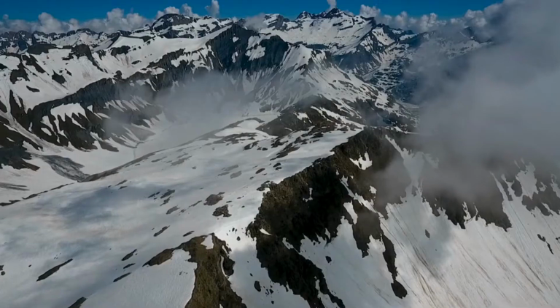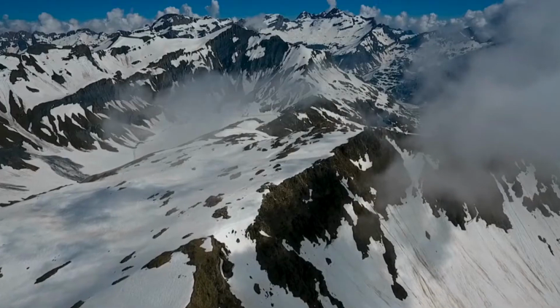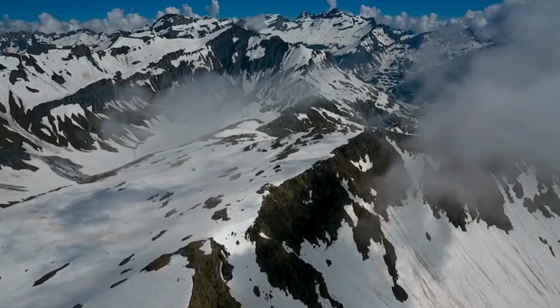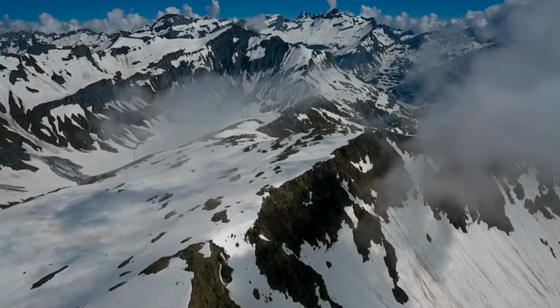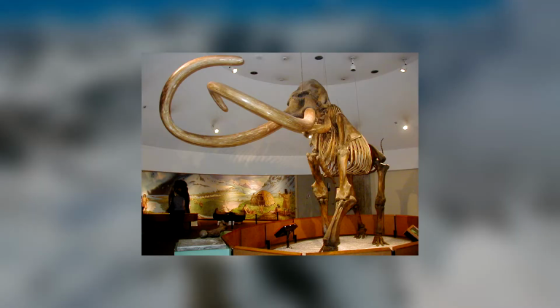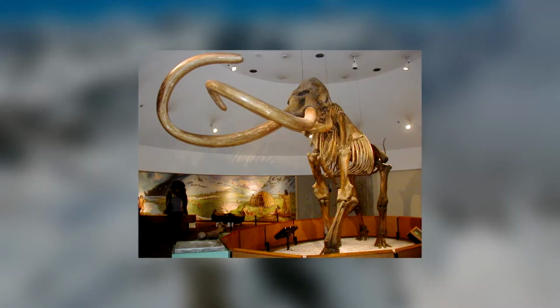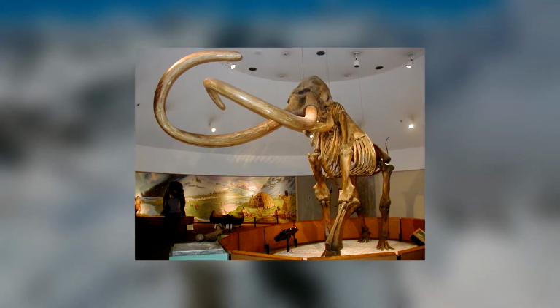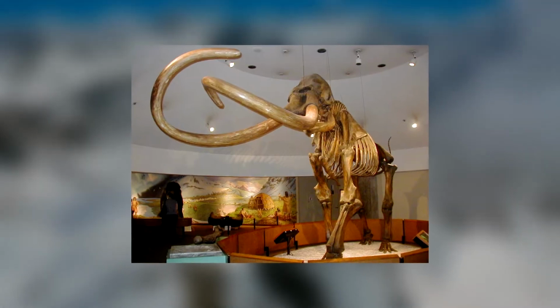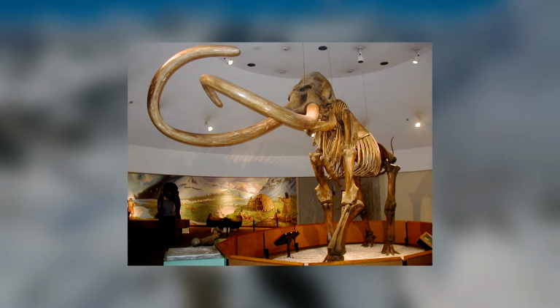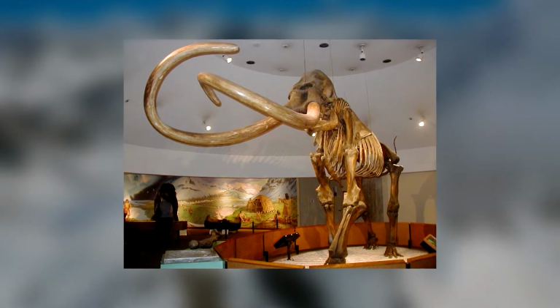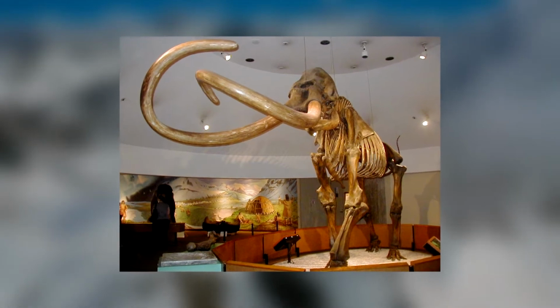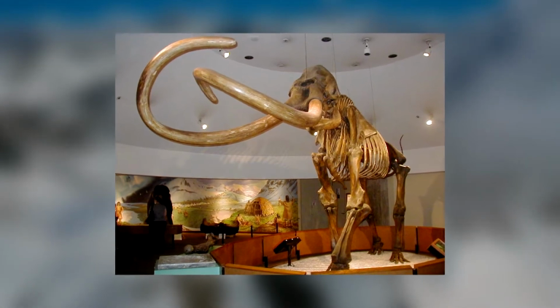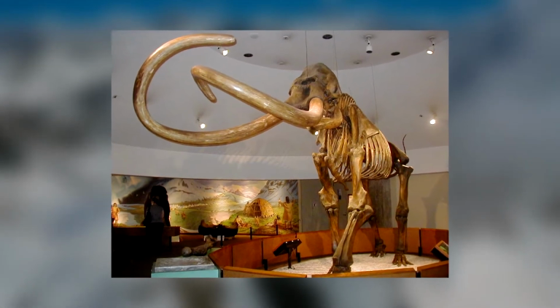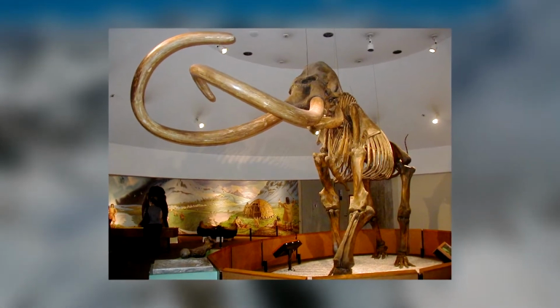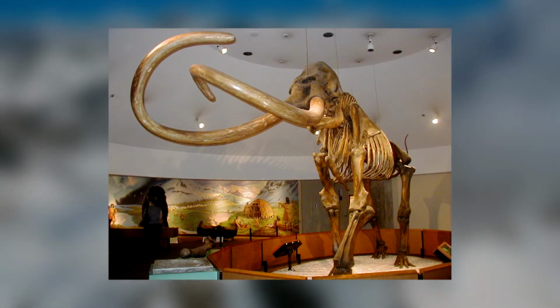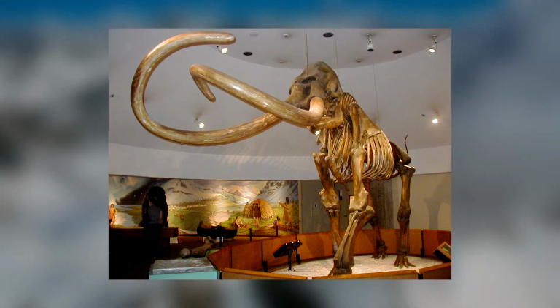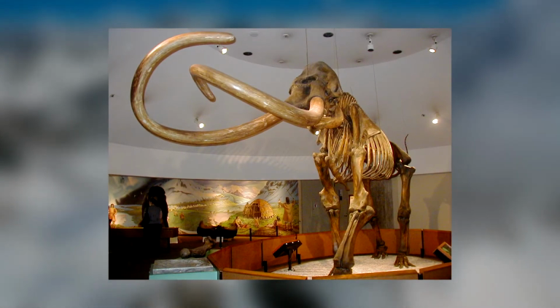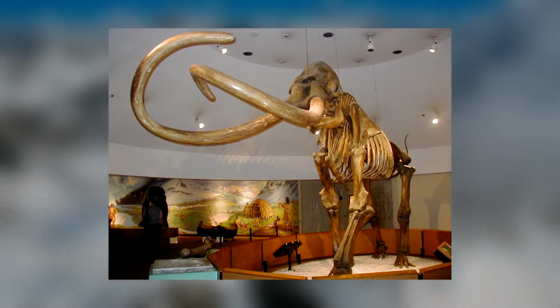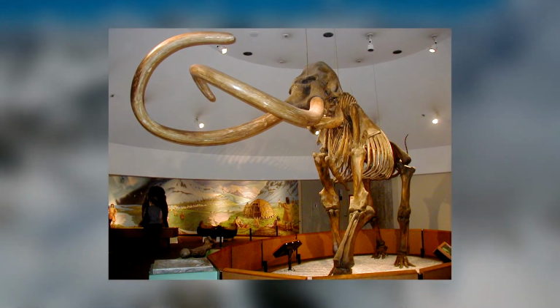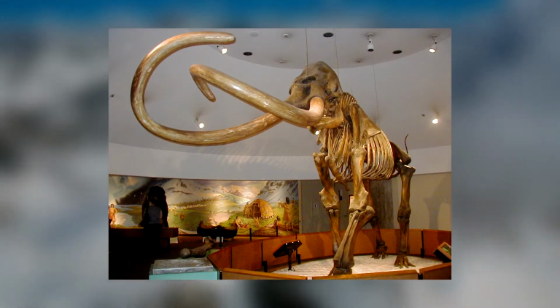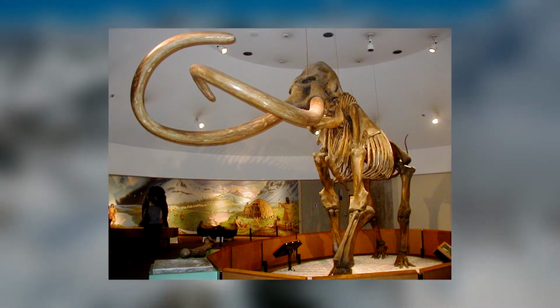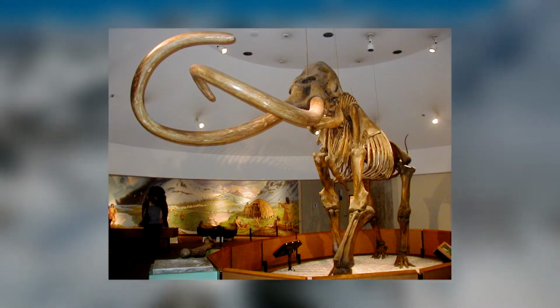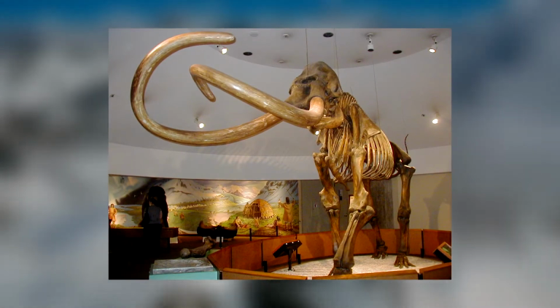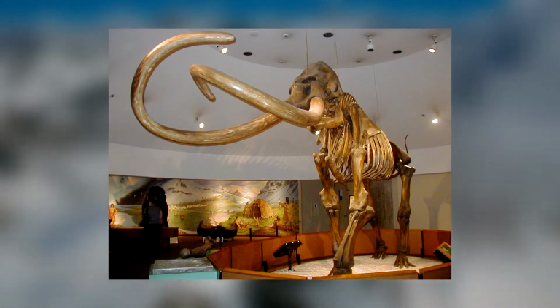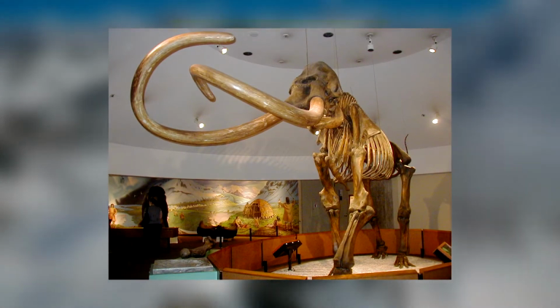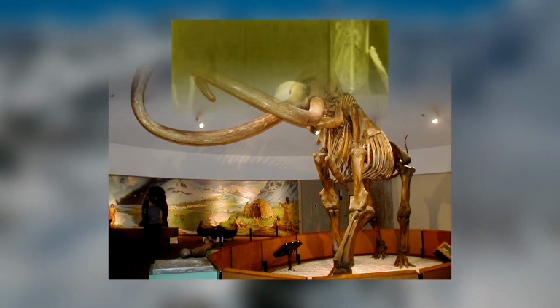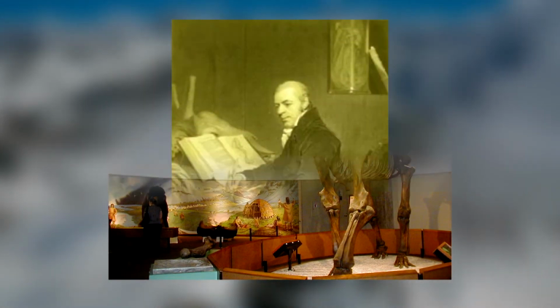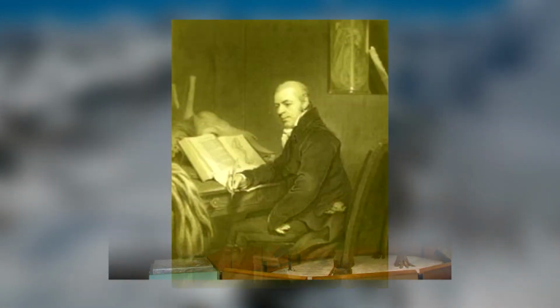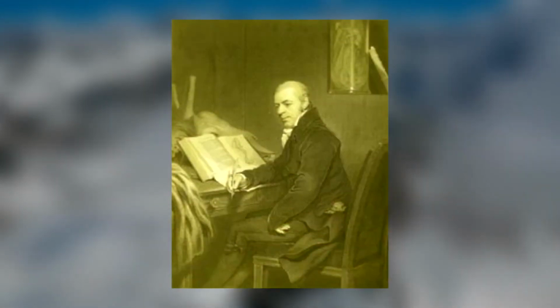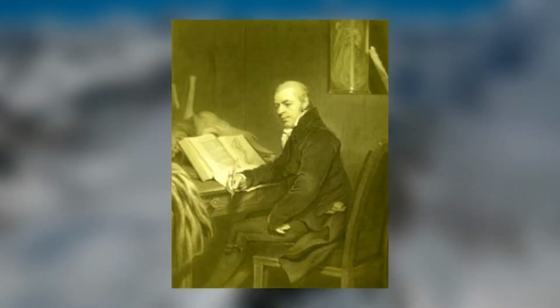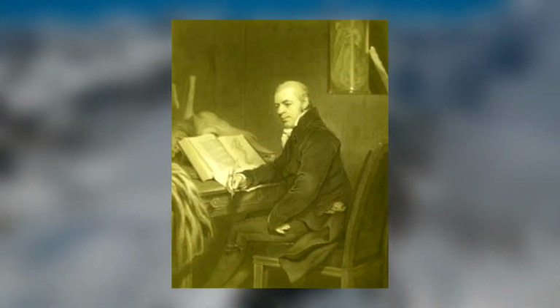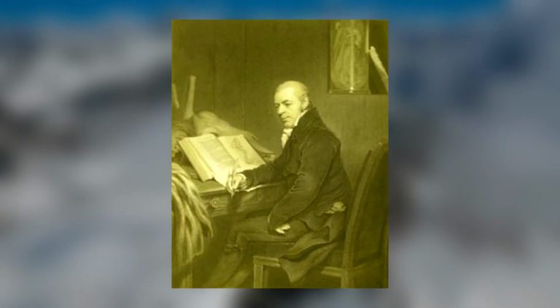Its fossils were first discovered during the late 18th century, and it was named by Joshua Brooks in 1828.